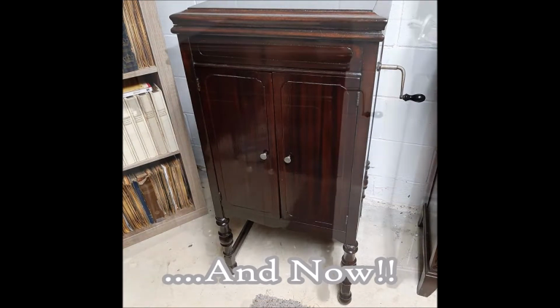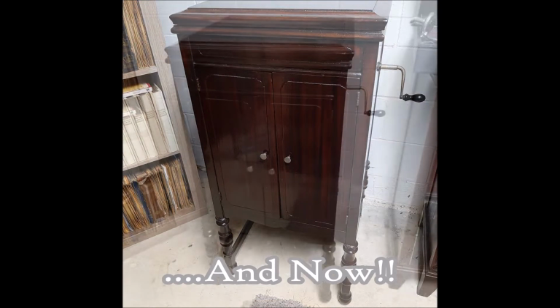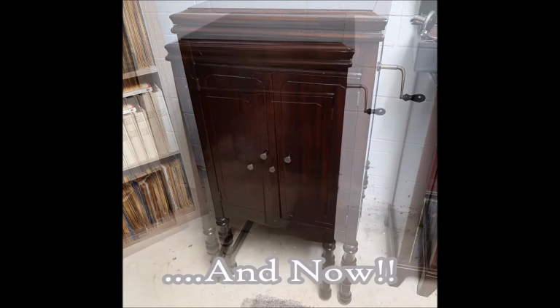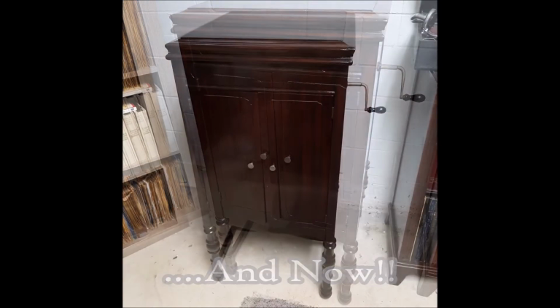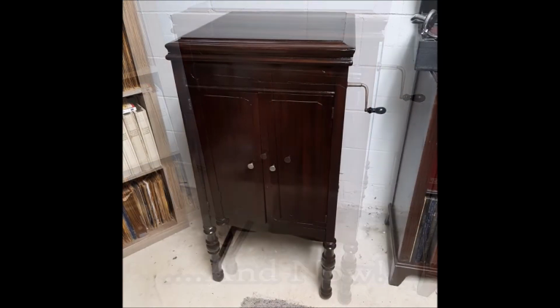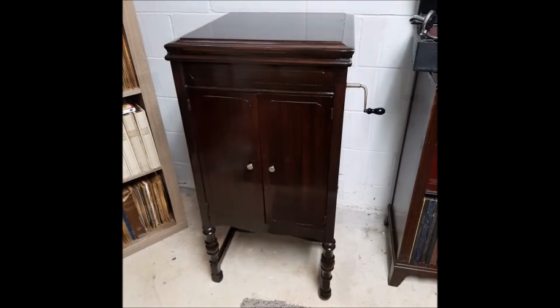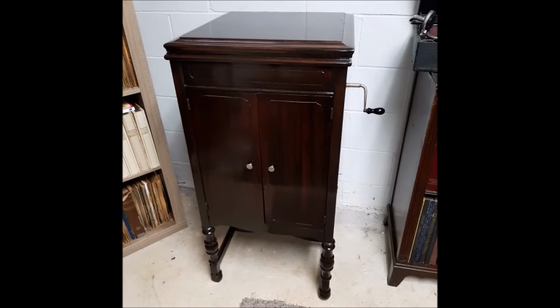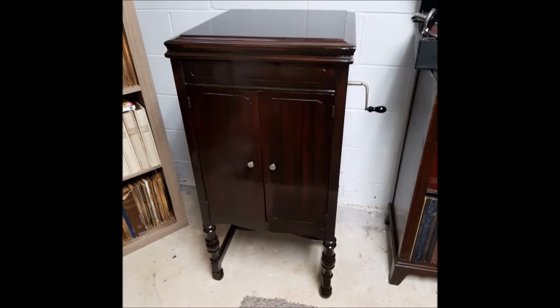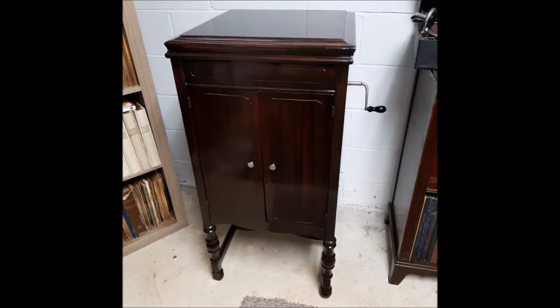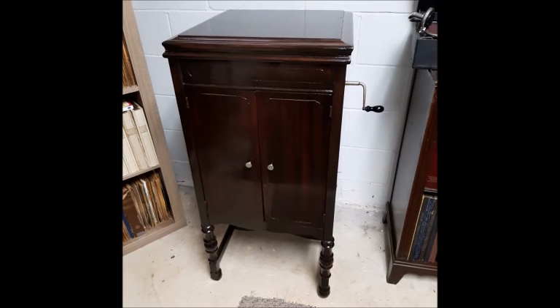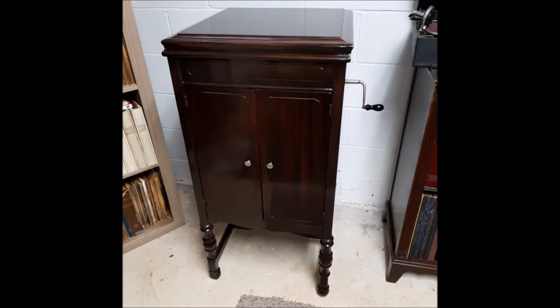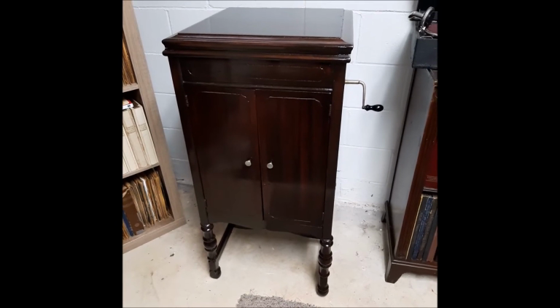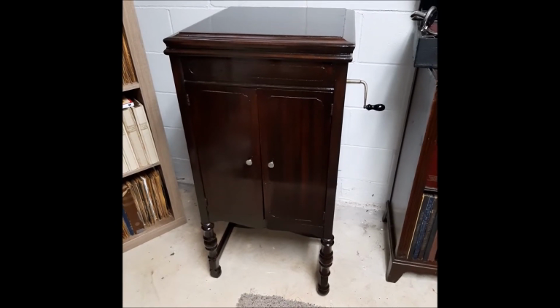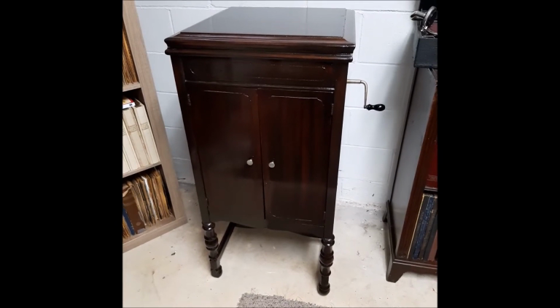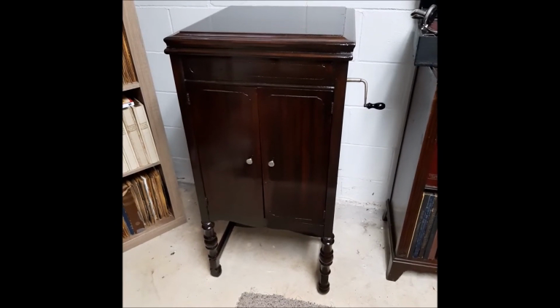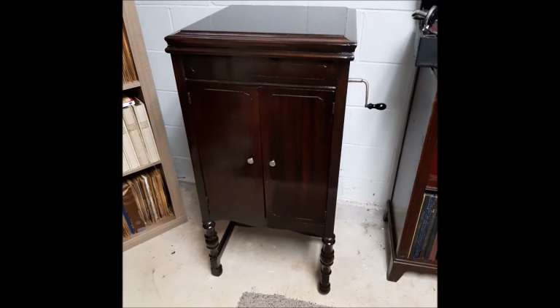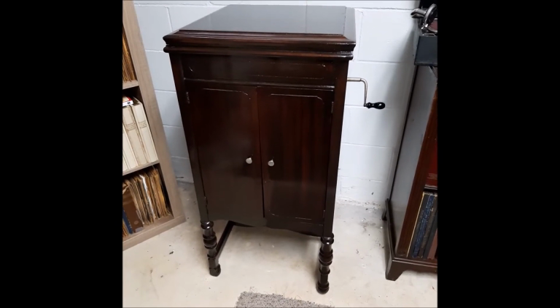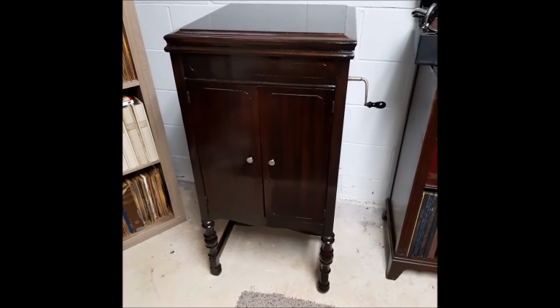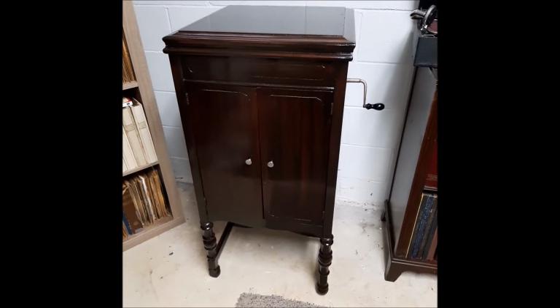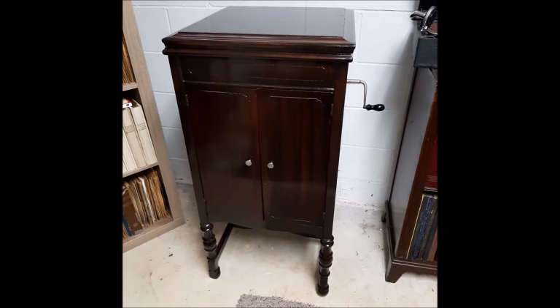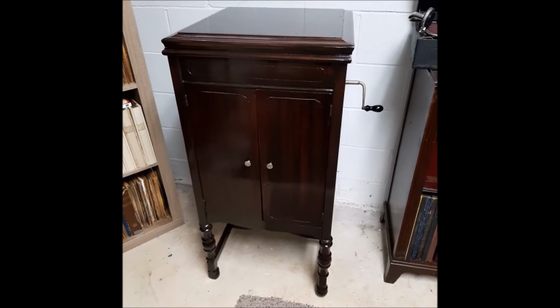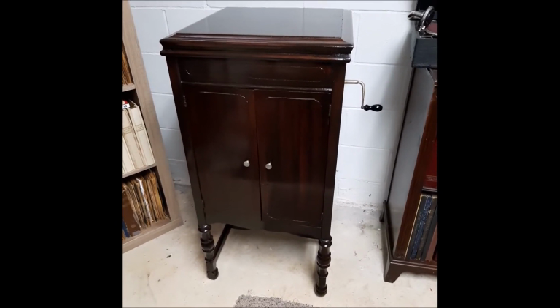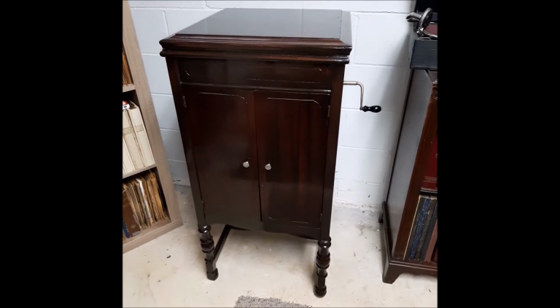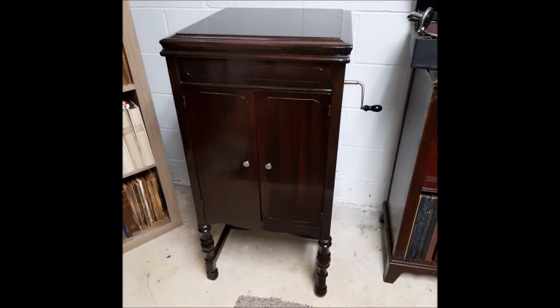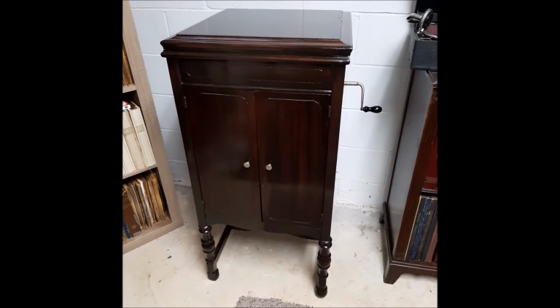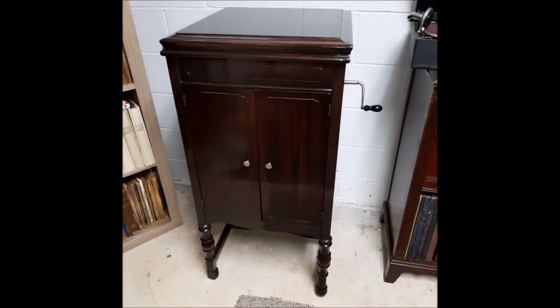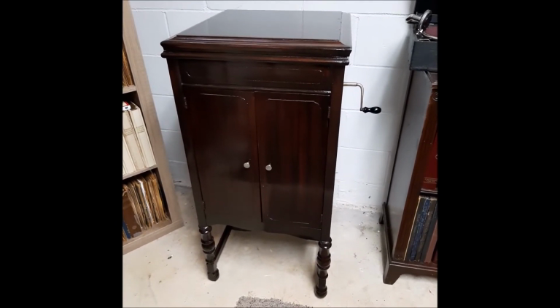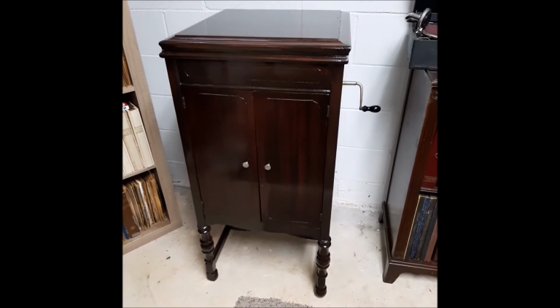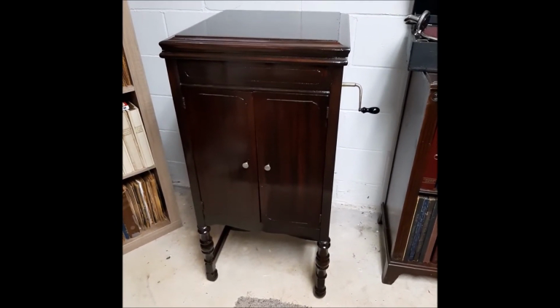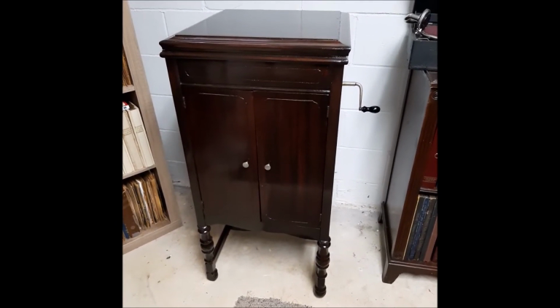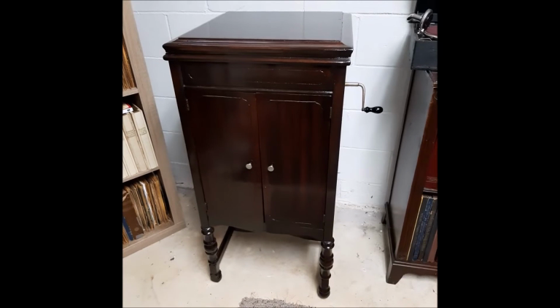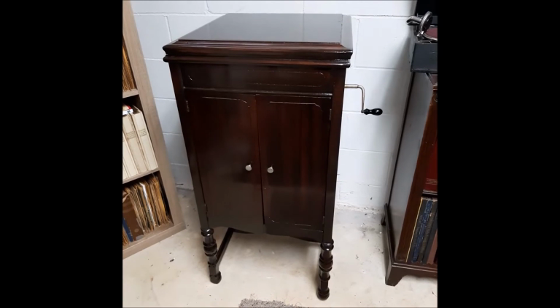Hey everyone, Steve here with my late 20s Wurlitzer Wind-Up Consolette Phonograph.